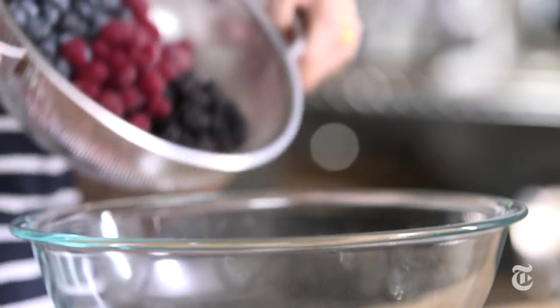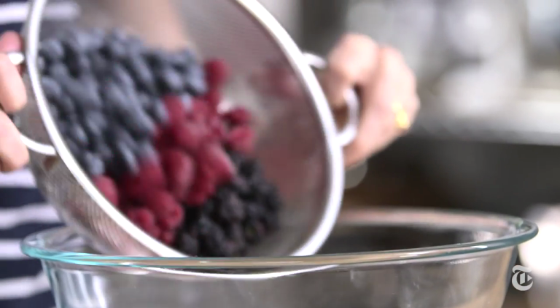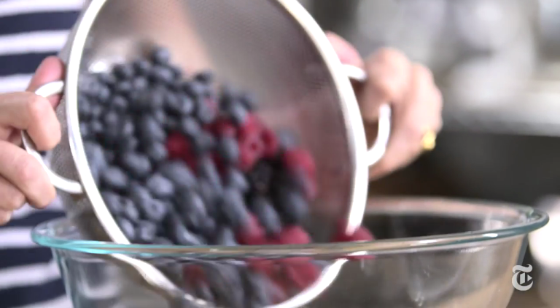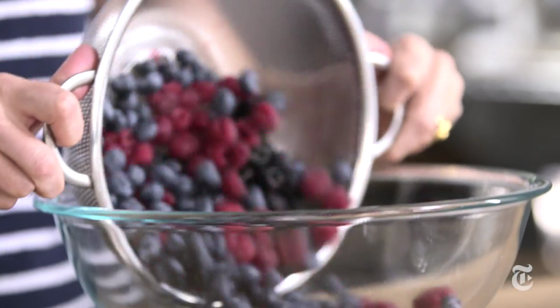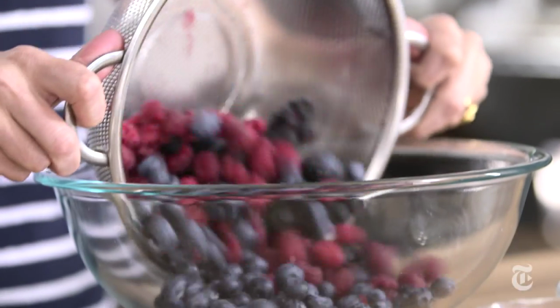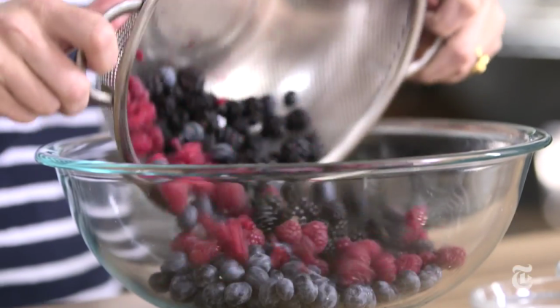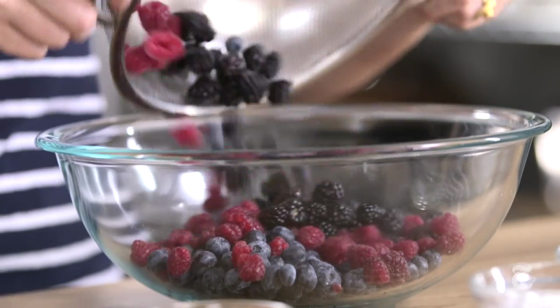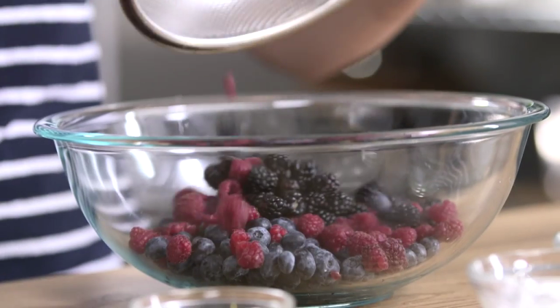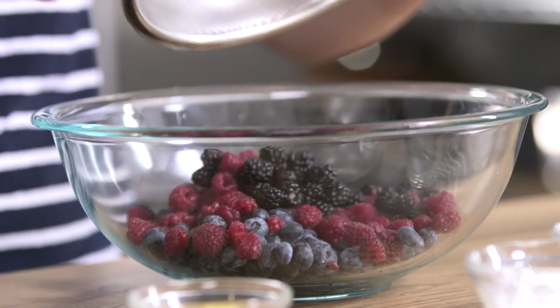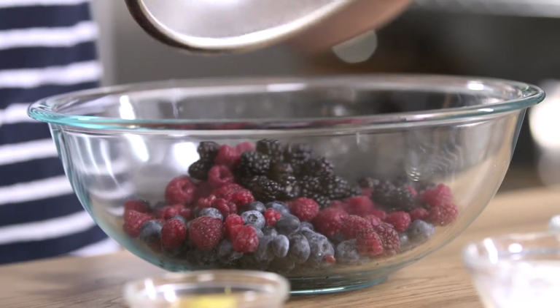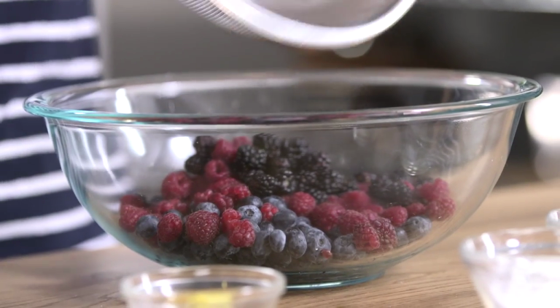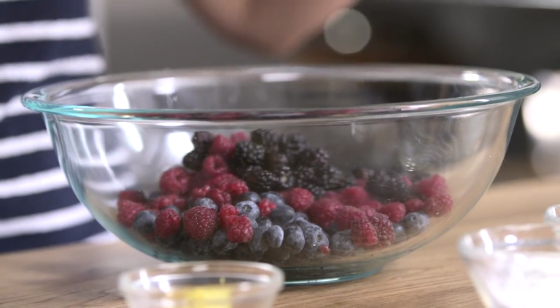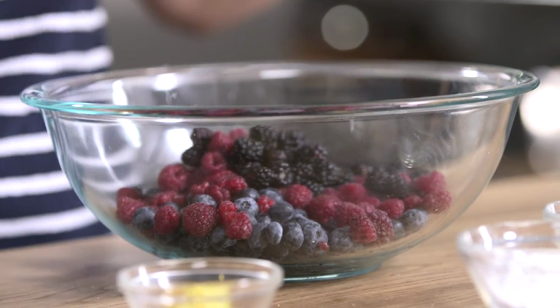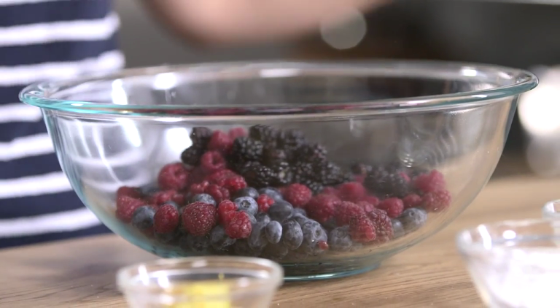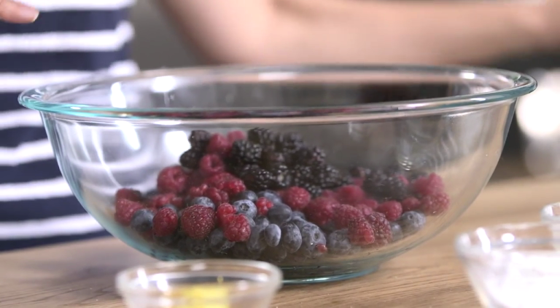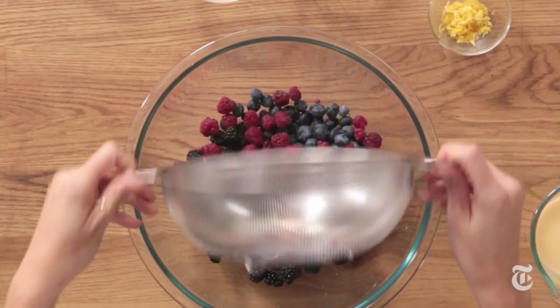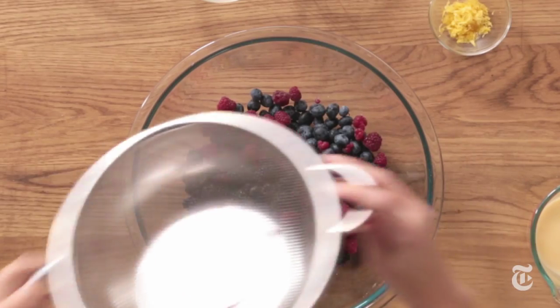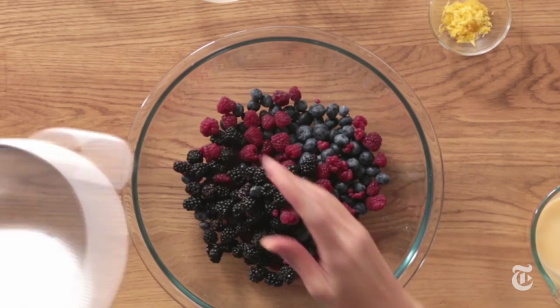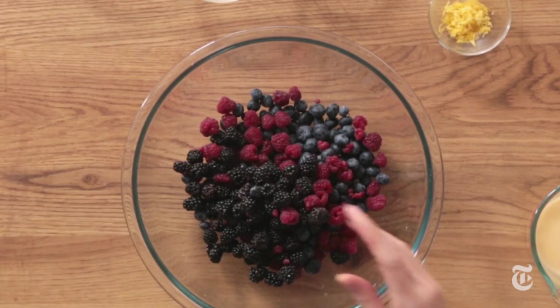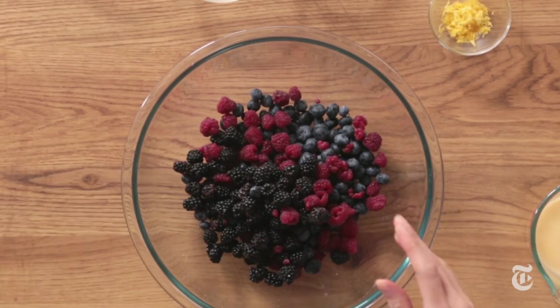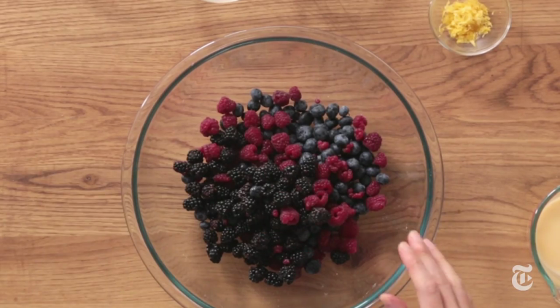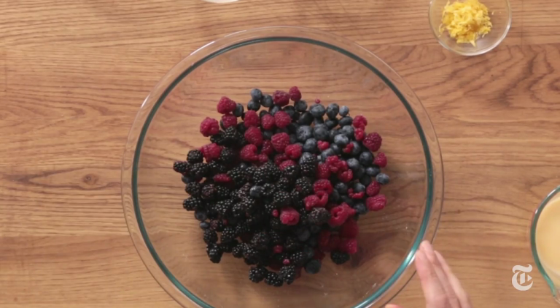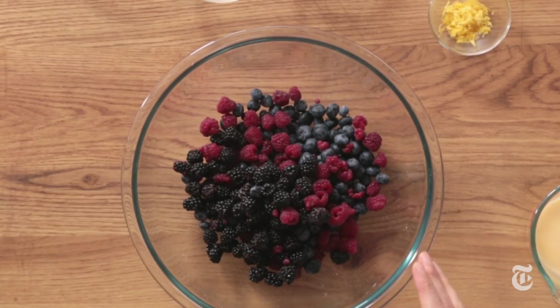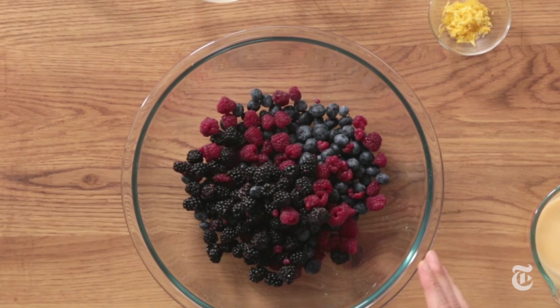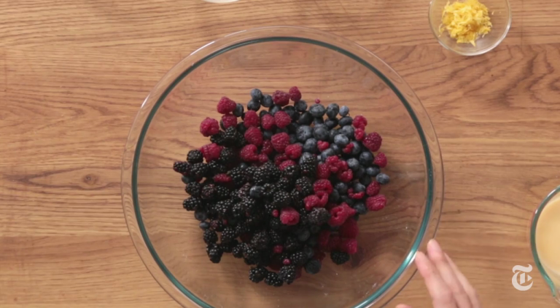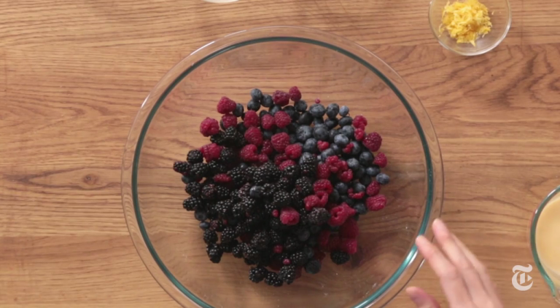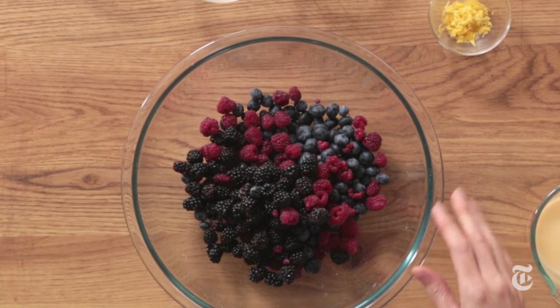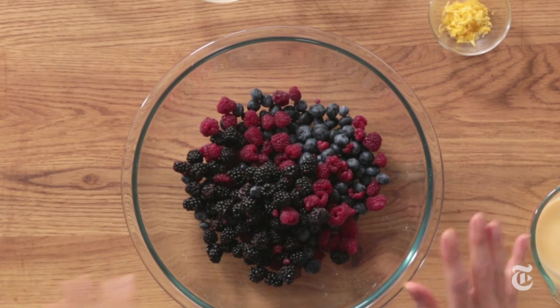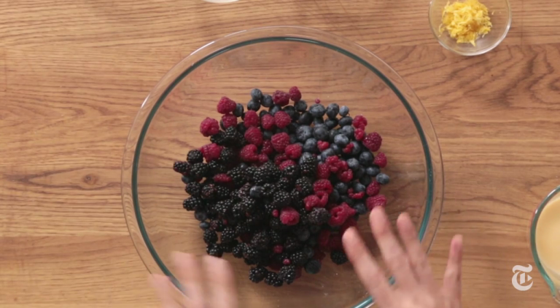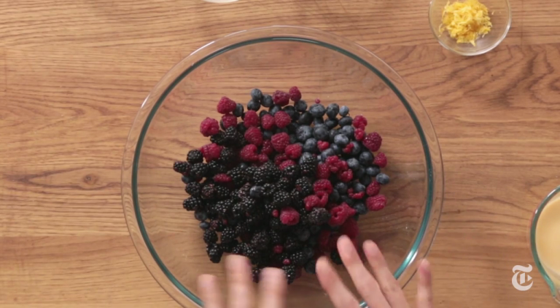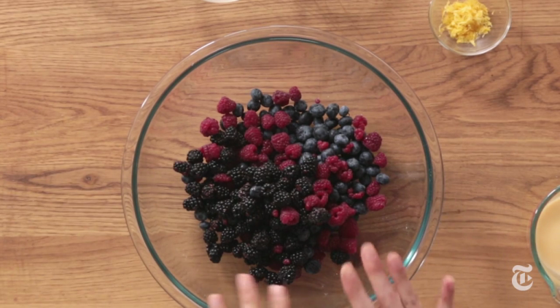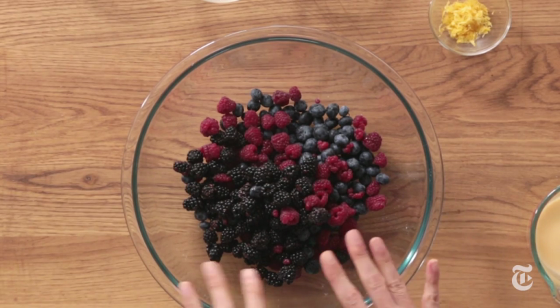For this recipe I have berries — very beautiful blueberries, raspberries, and blackberries — and I'm just gonna use a mix.